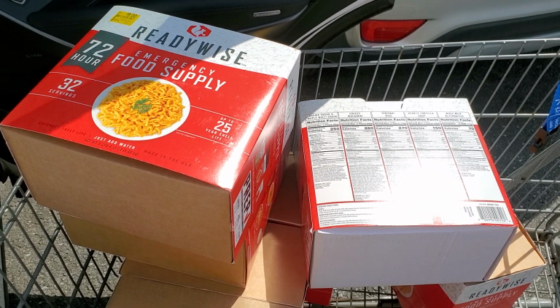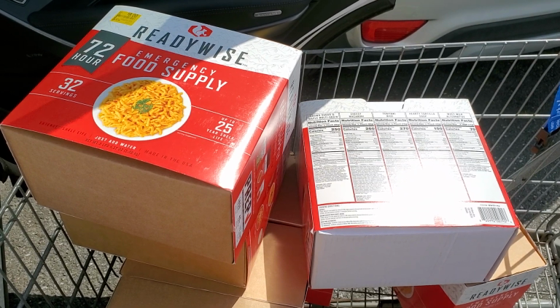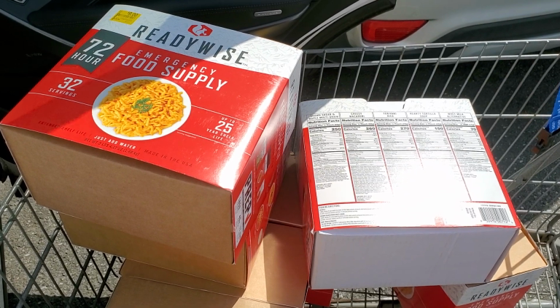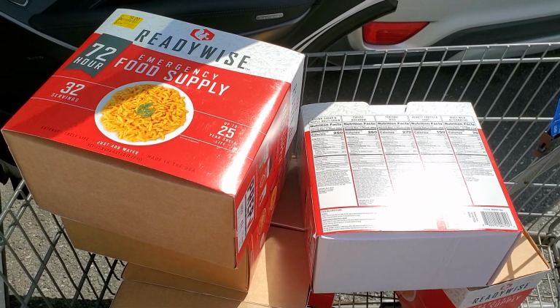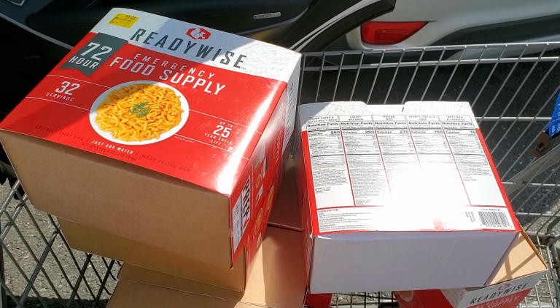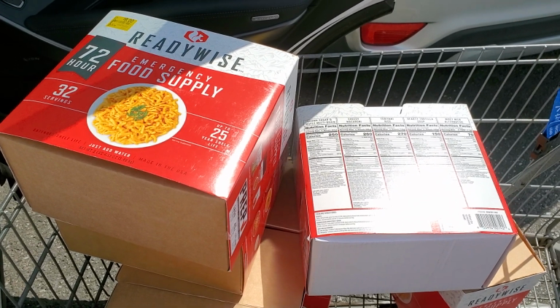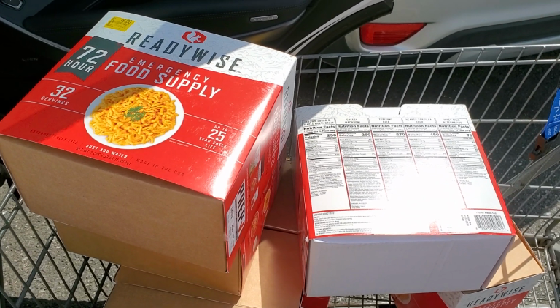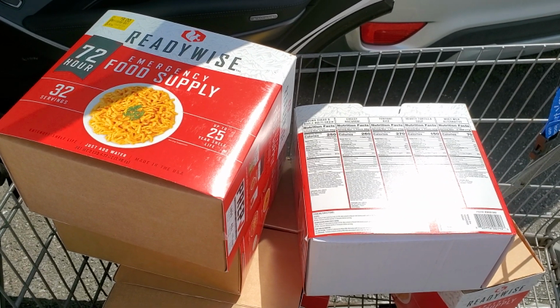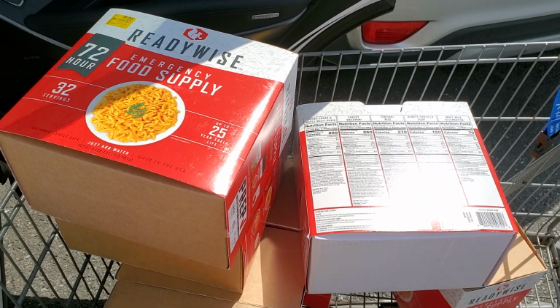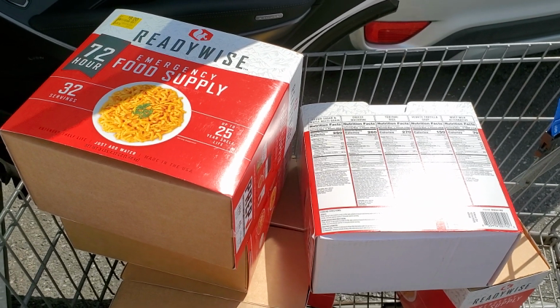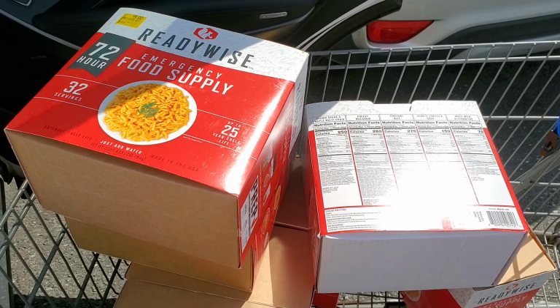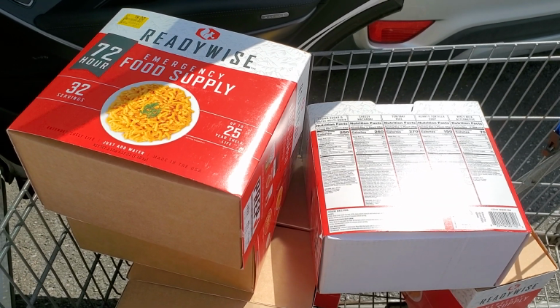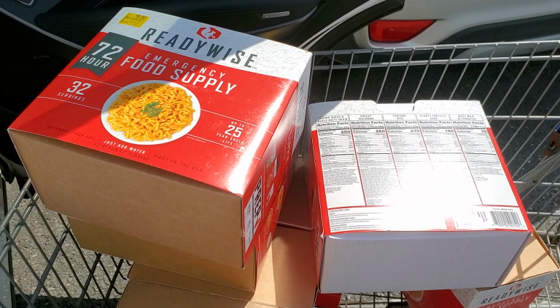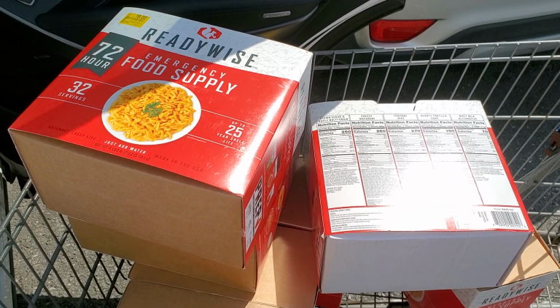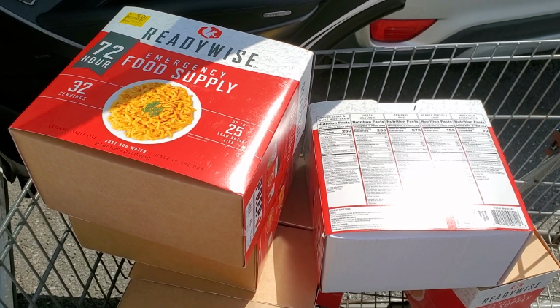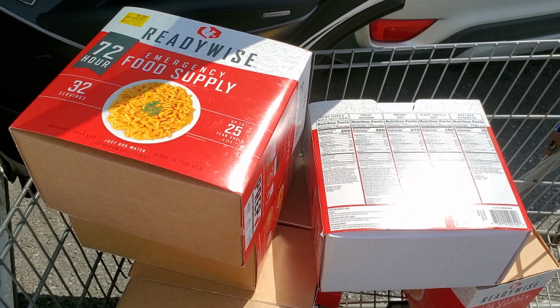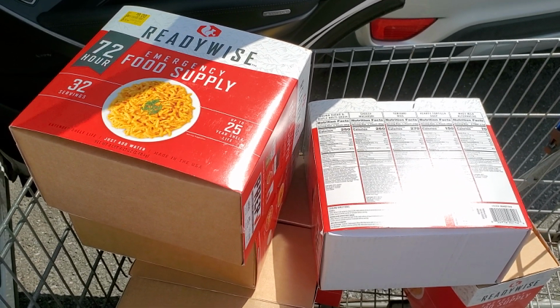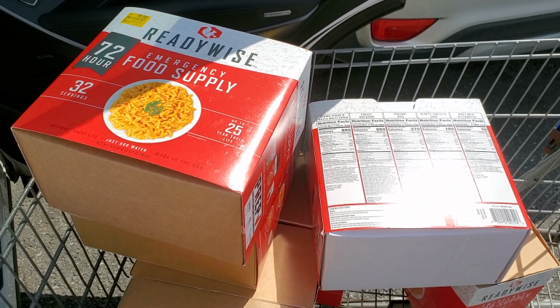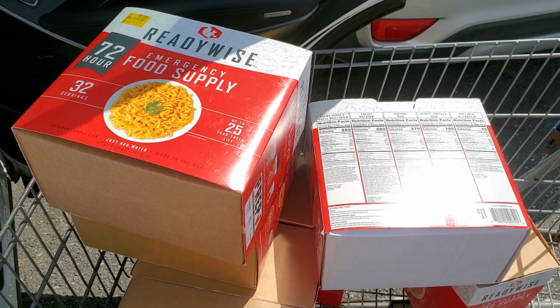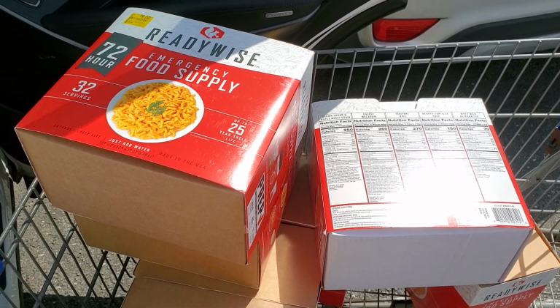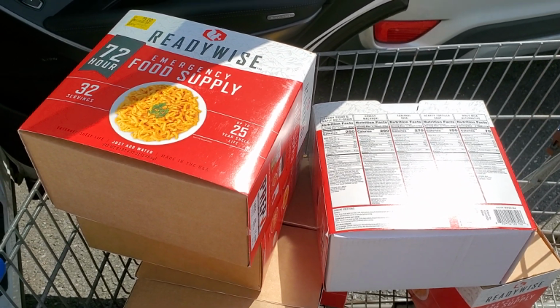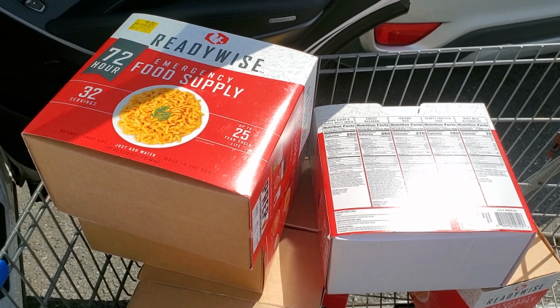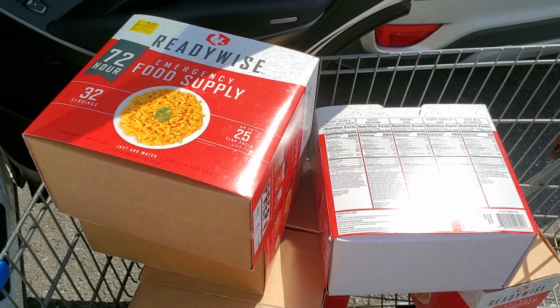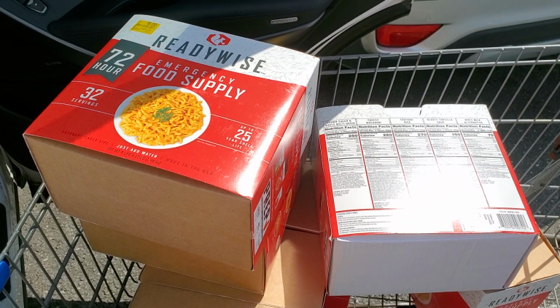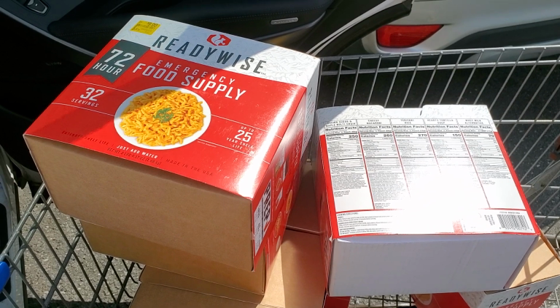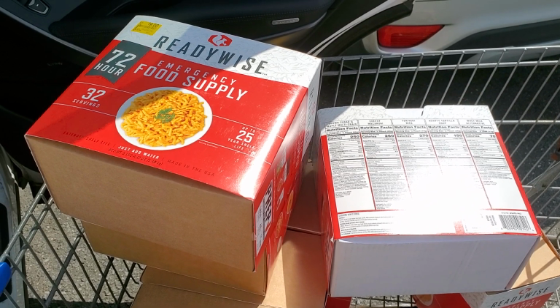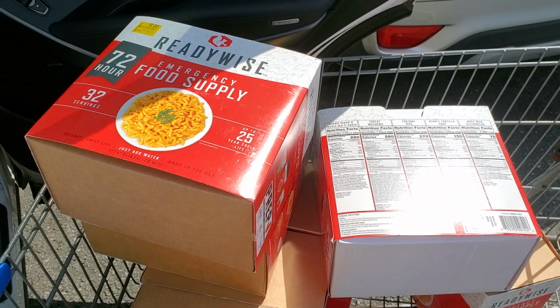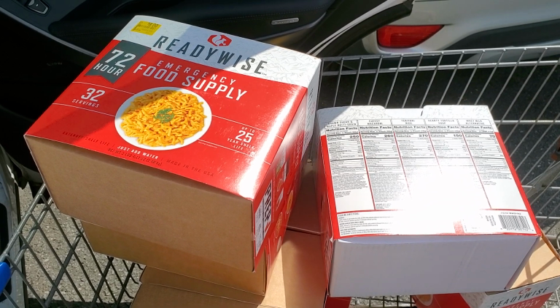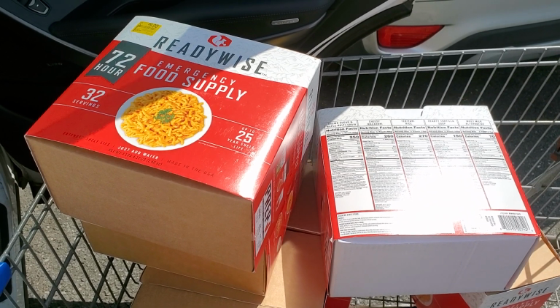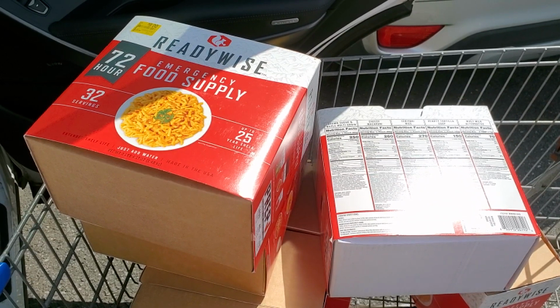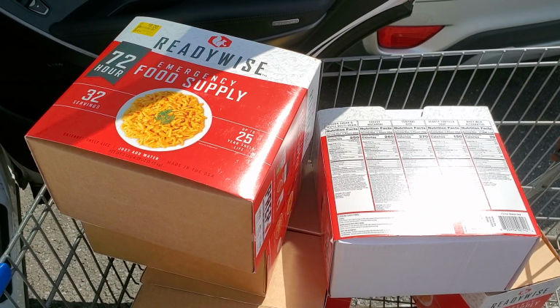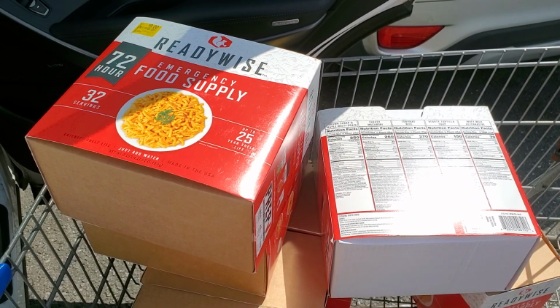Make sure you check the clearance aisle, because maybe they're doing it all around at every Walmart.